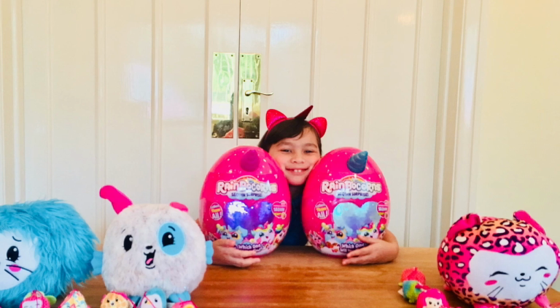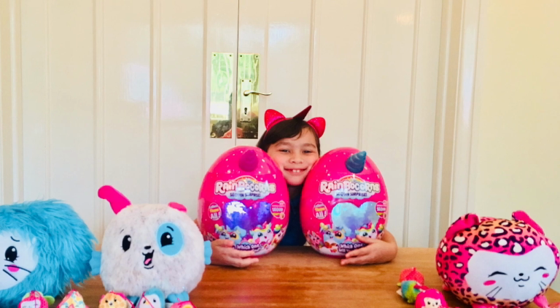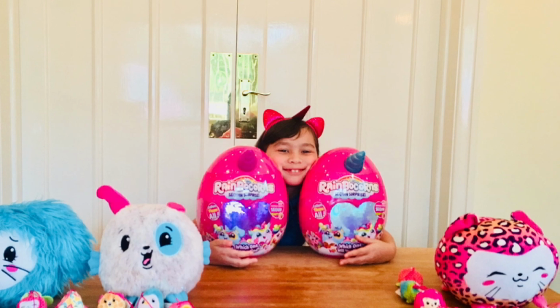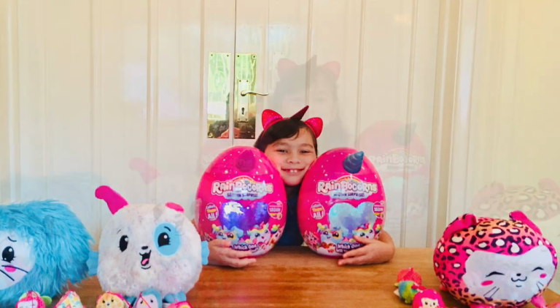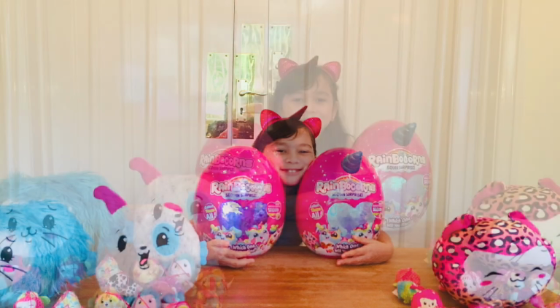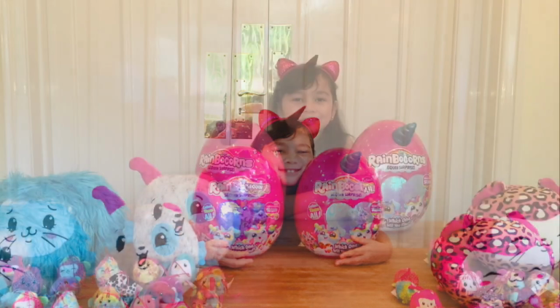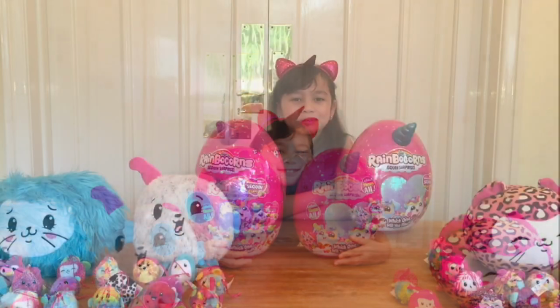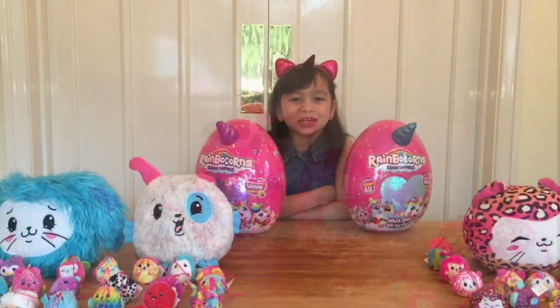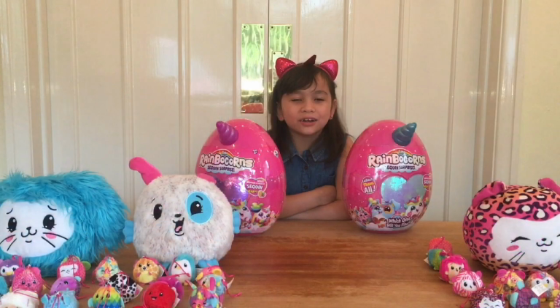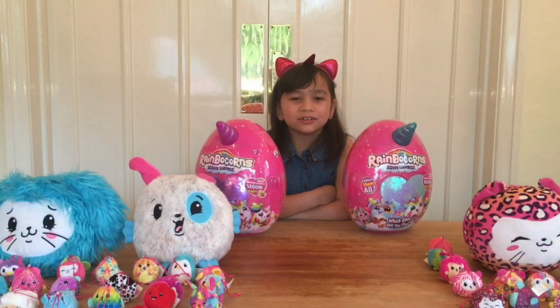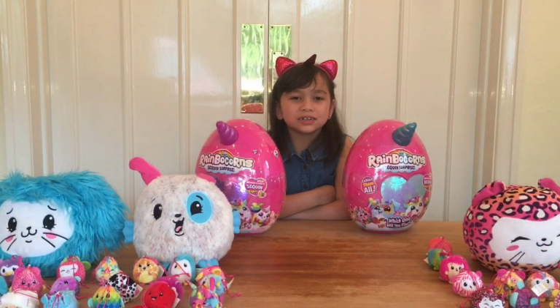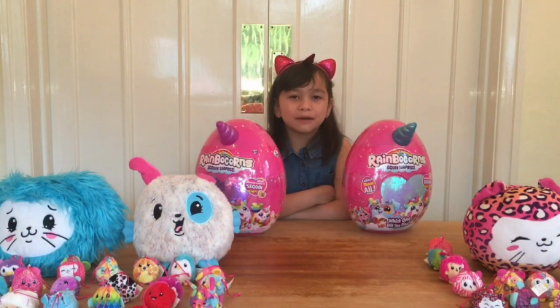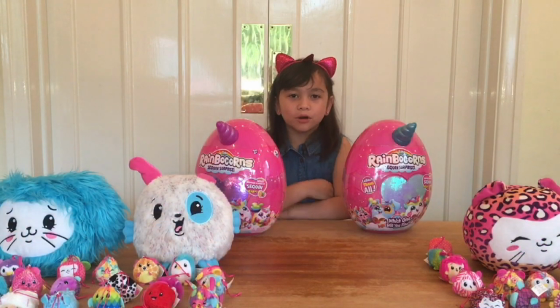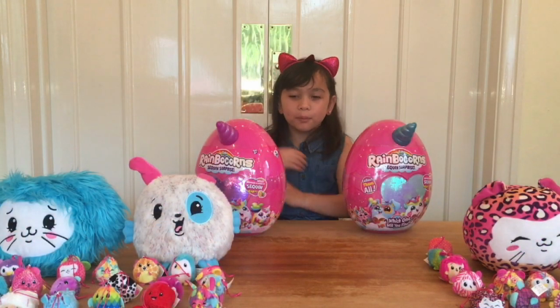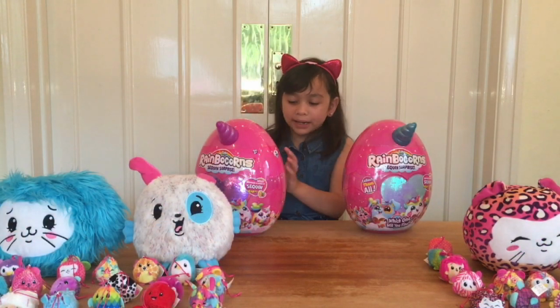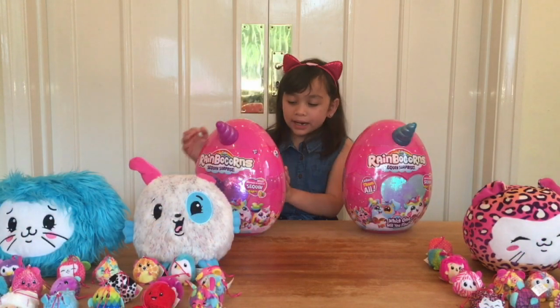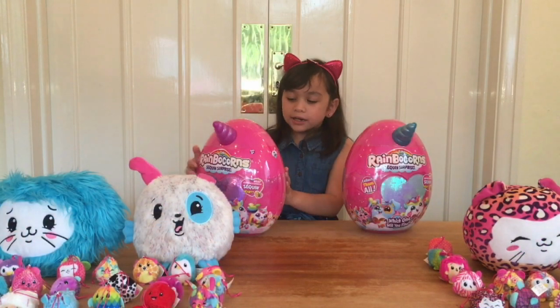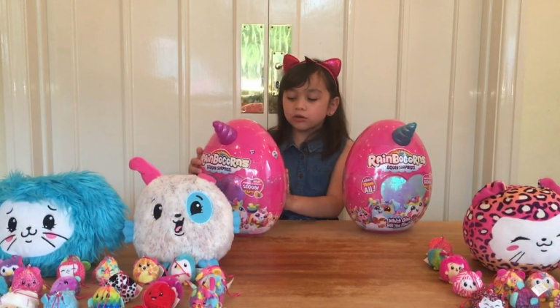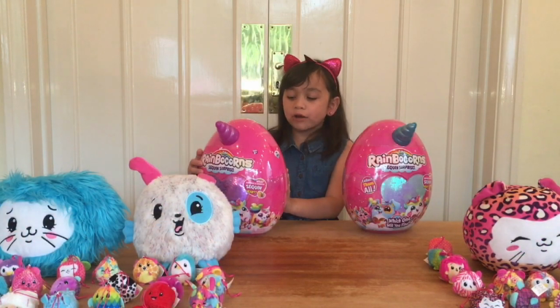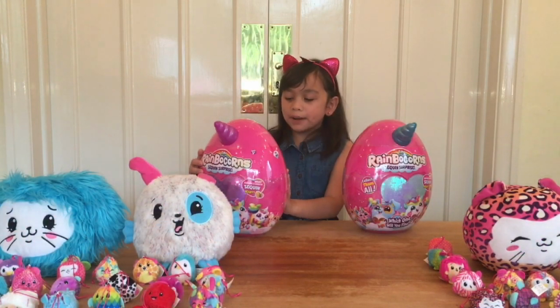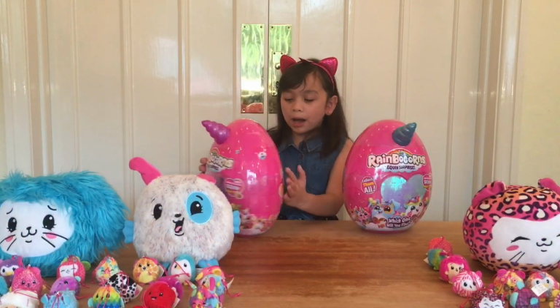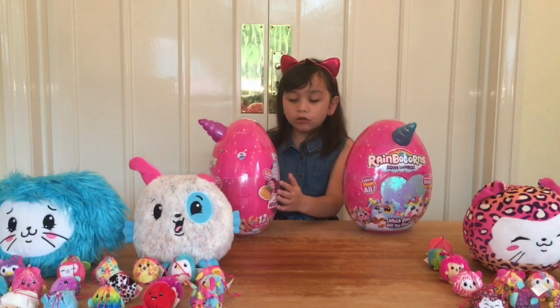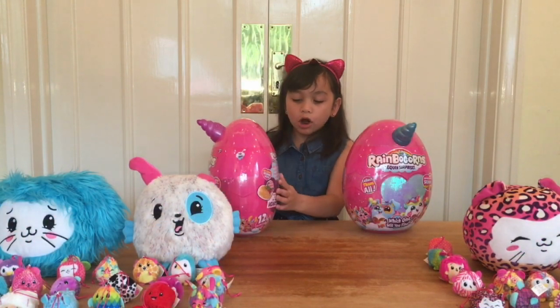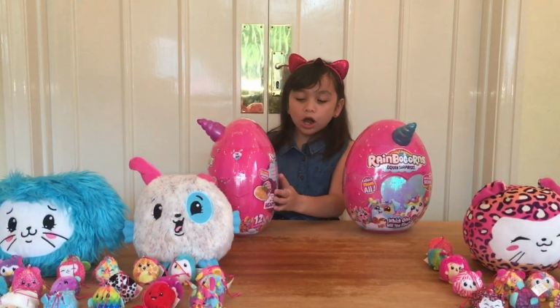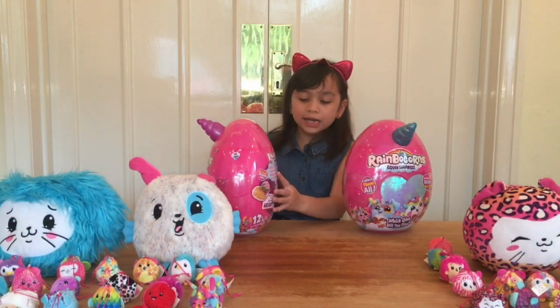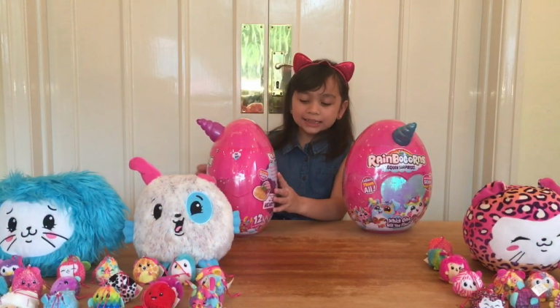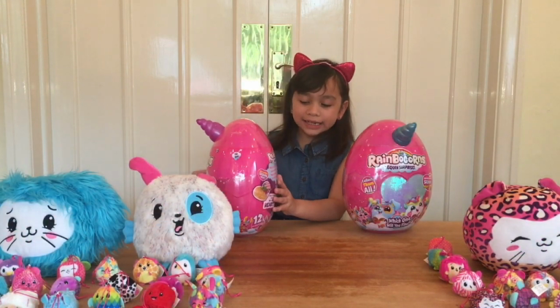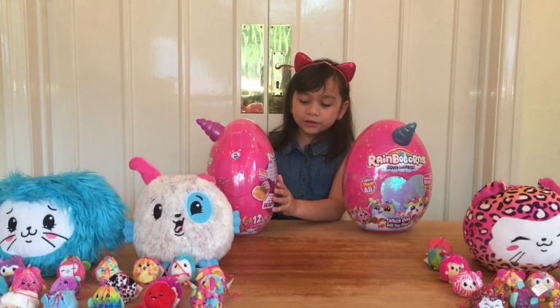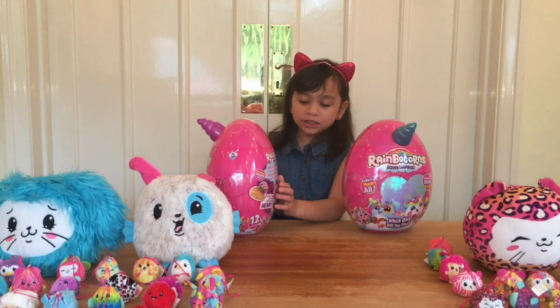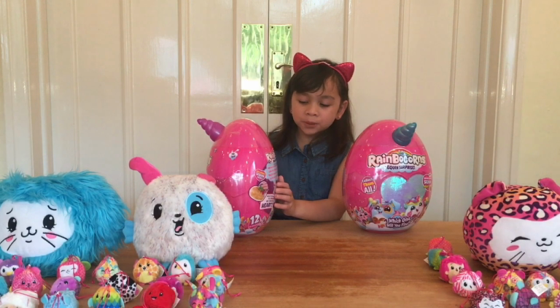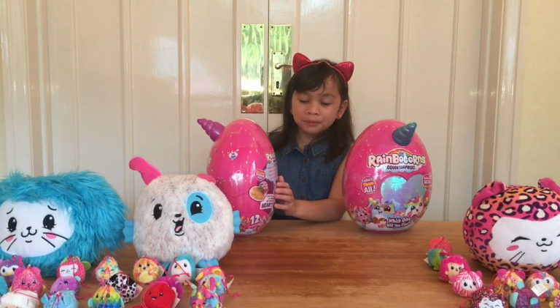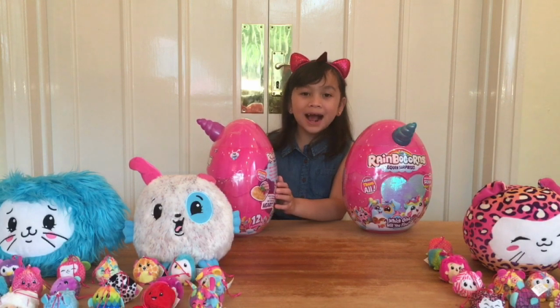Hello! Welcome to my channel! Today we're opening the Rainbow Con Sequin Surprise!